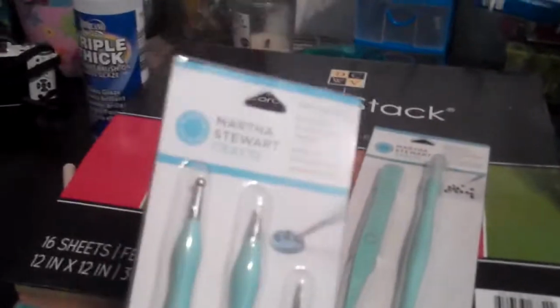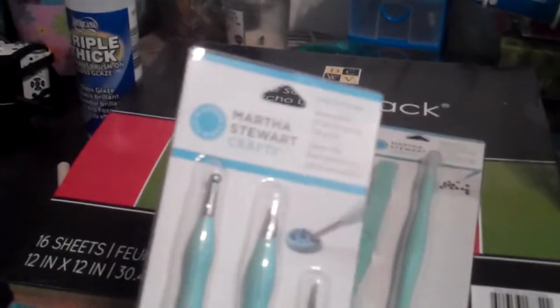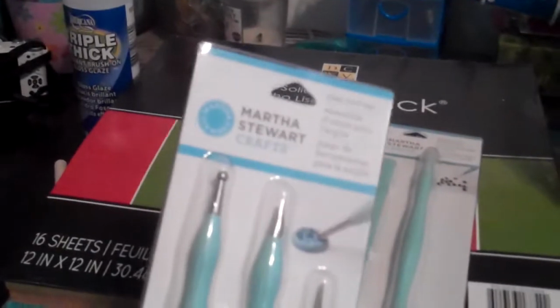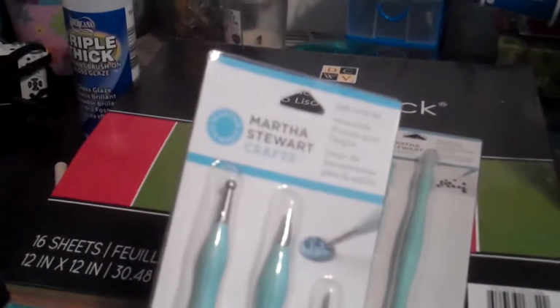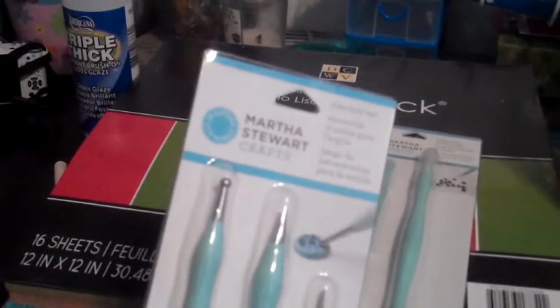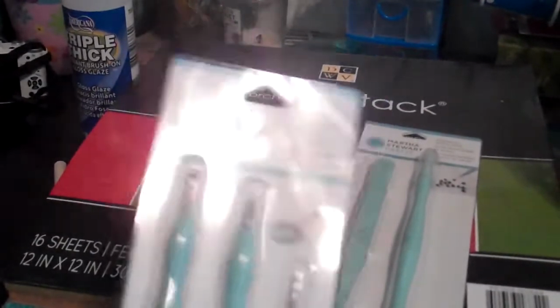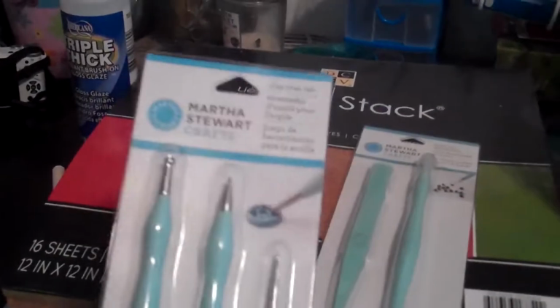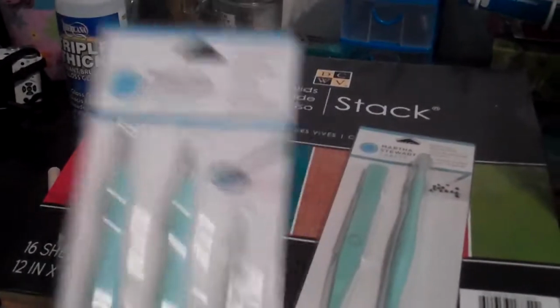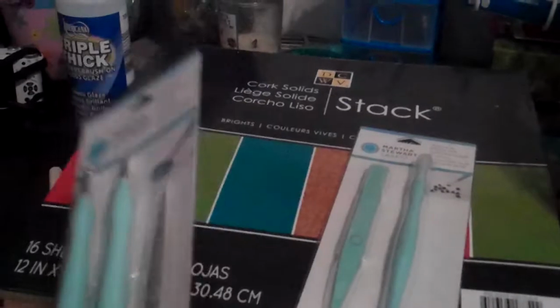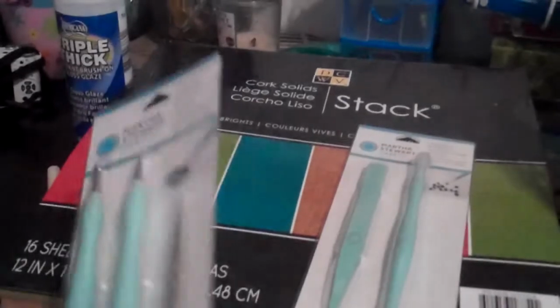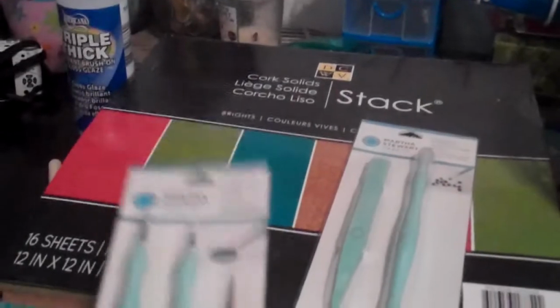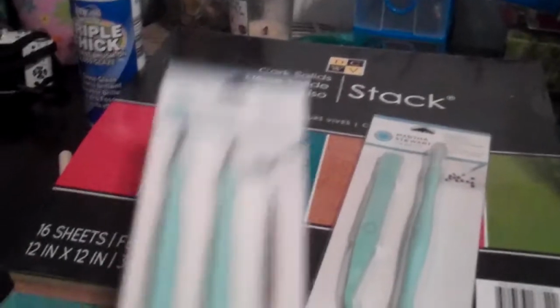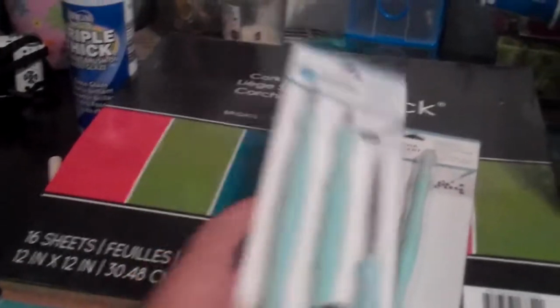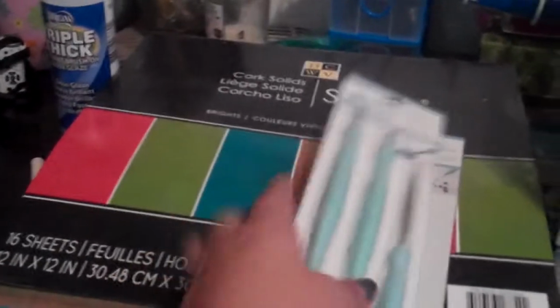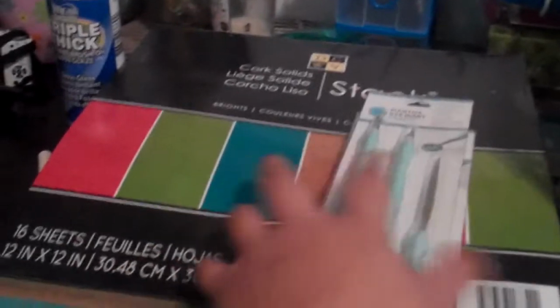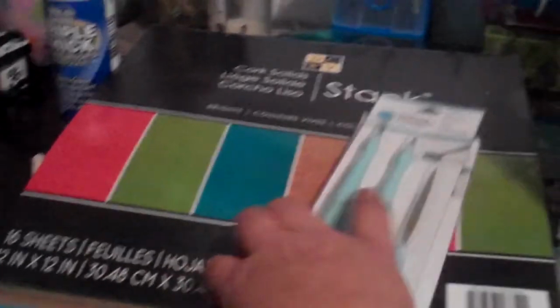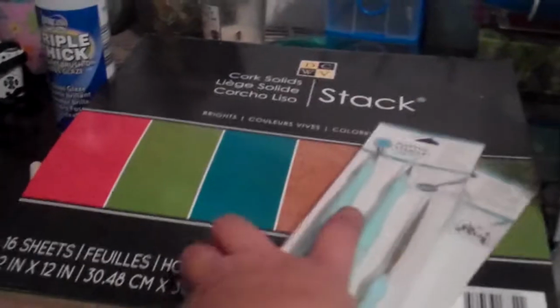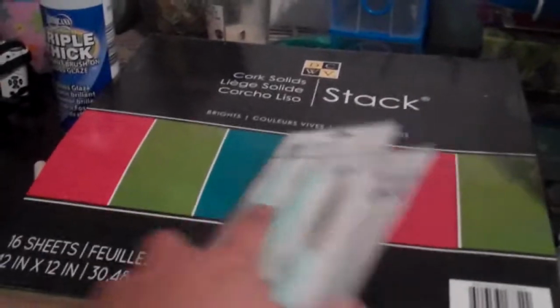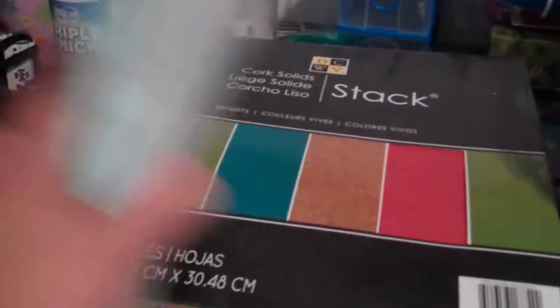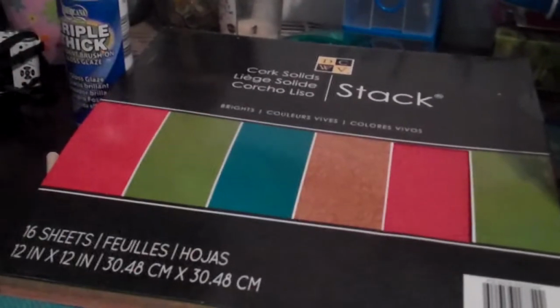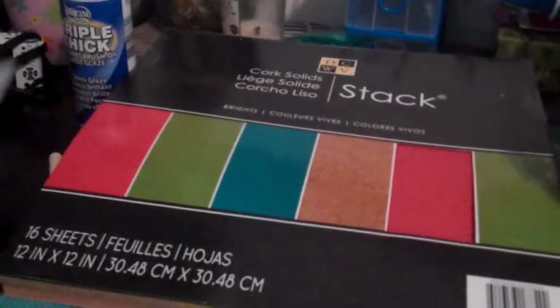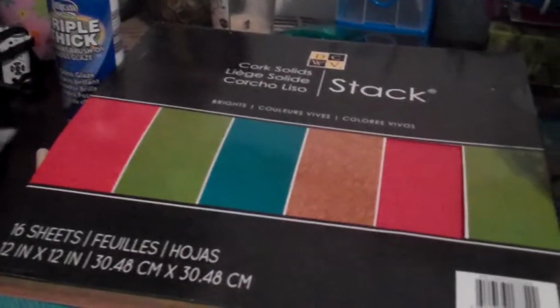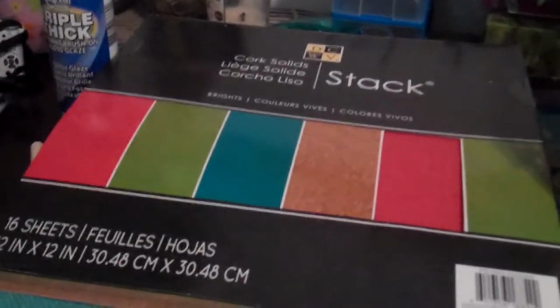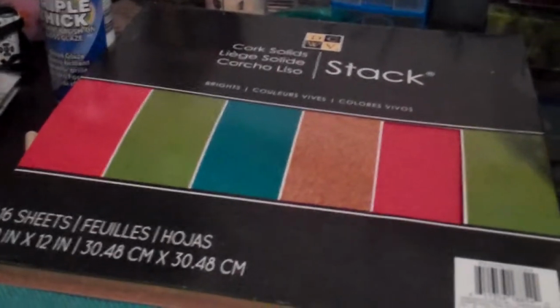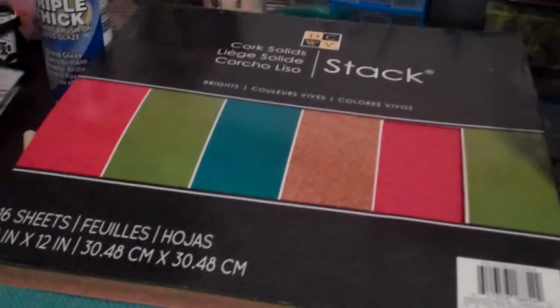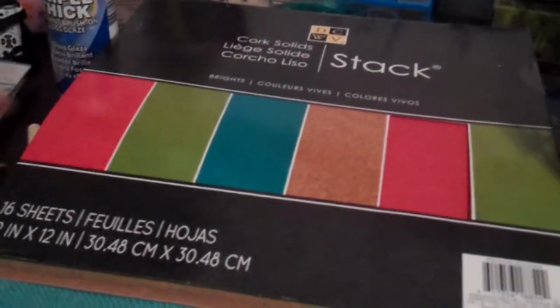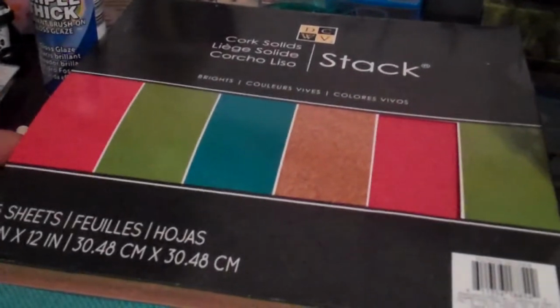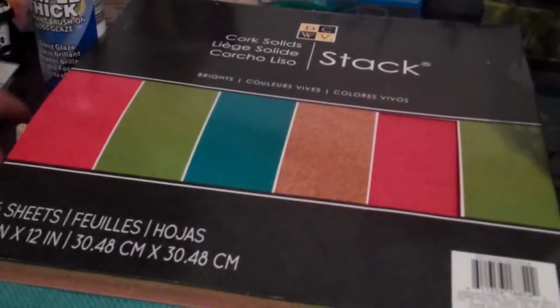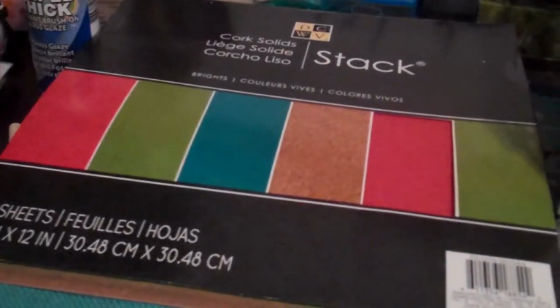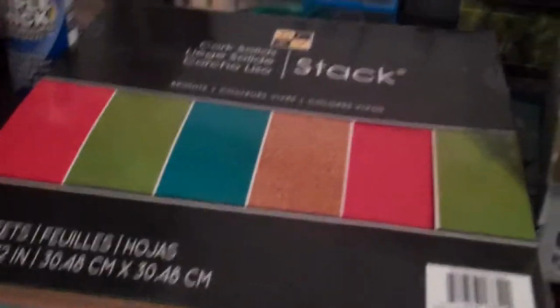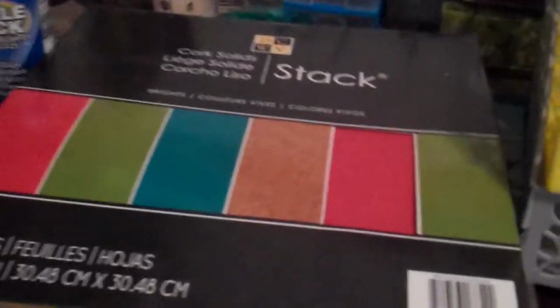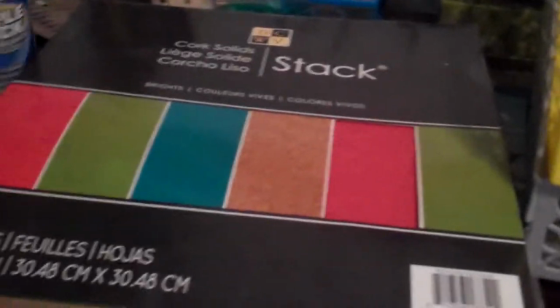And then I got the clay tools. I already have one, a pair, but this is going to be for a giveaway that I'm going to be having.